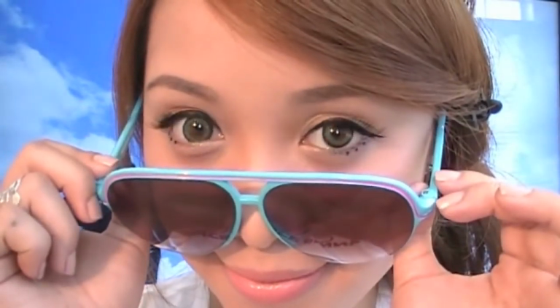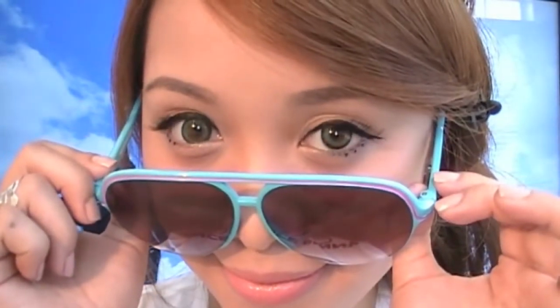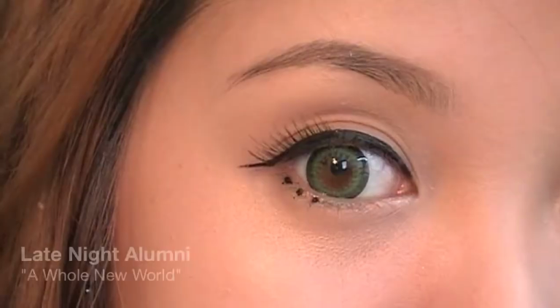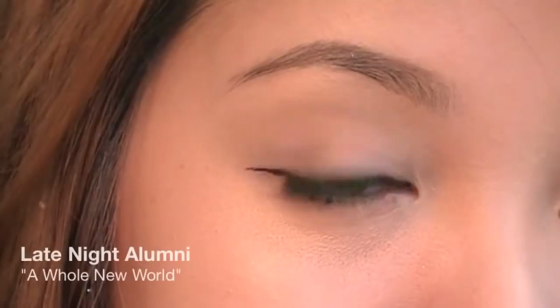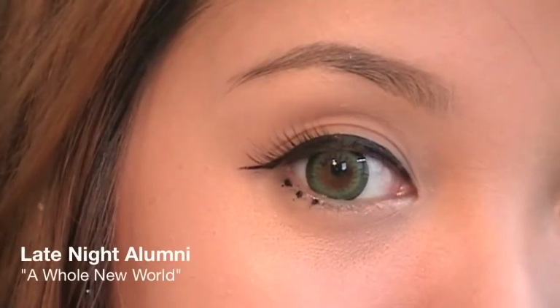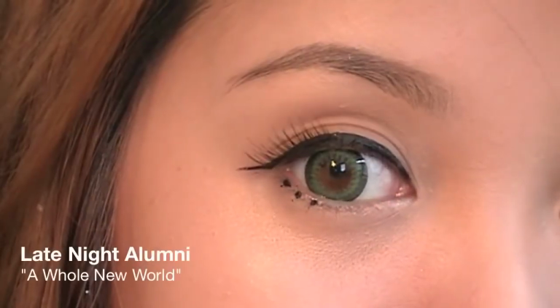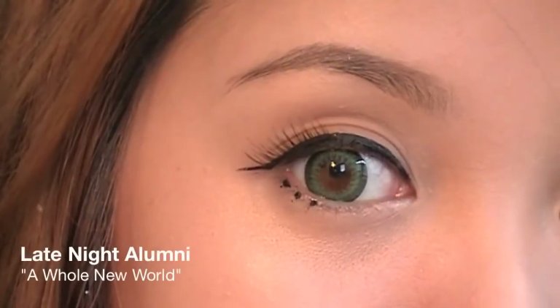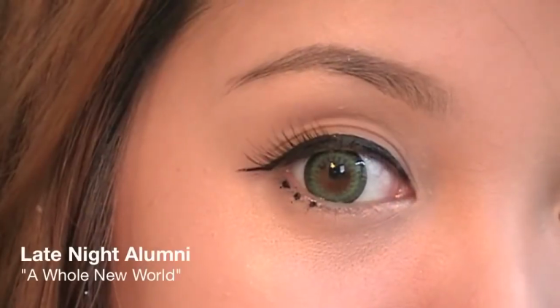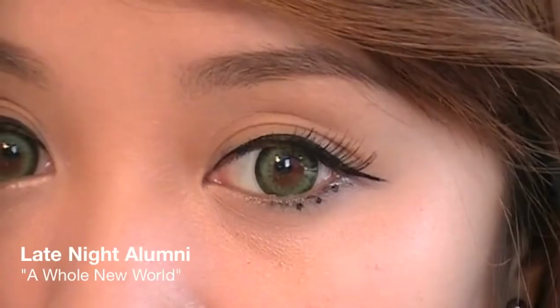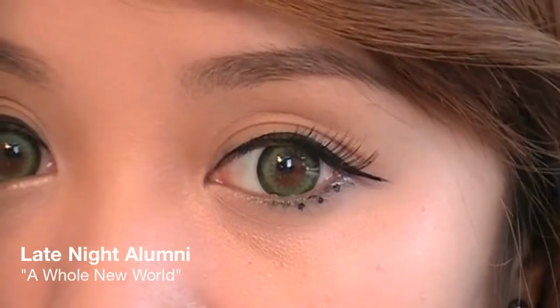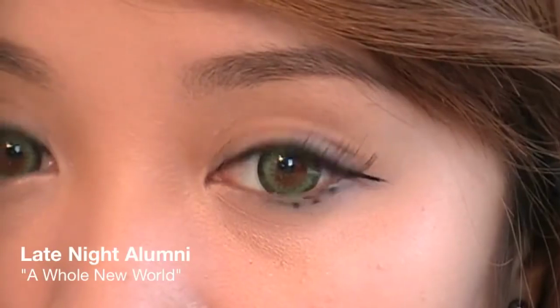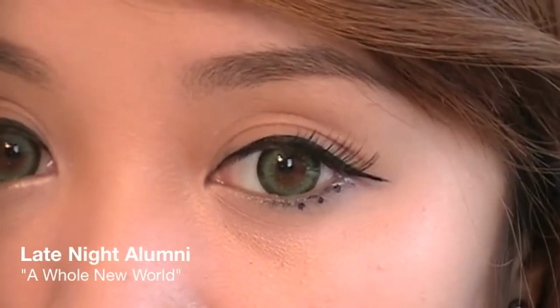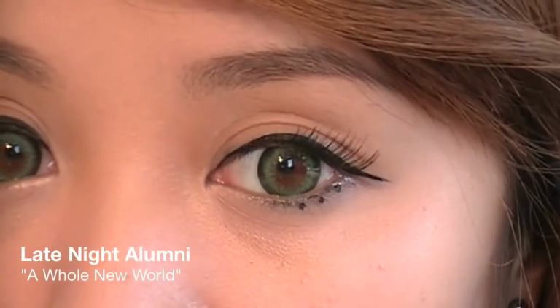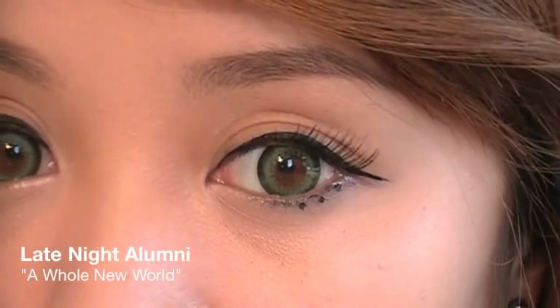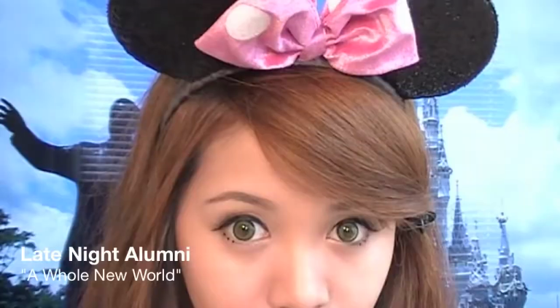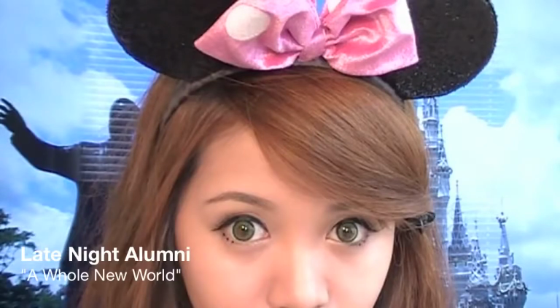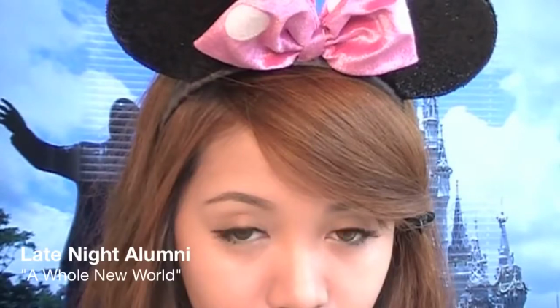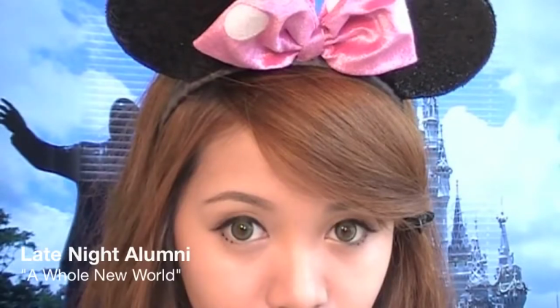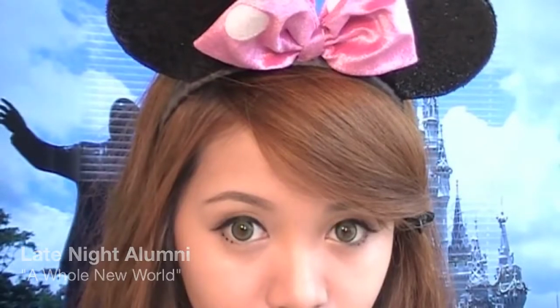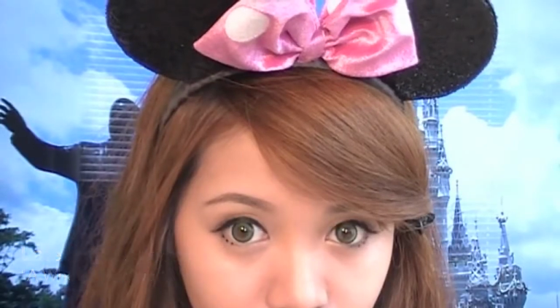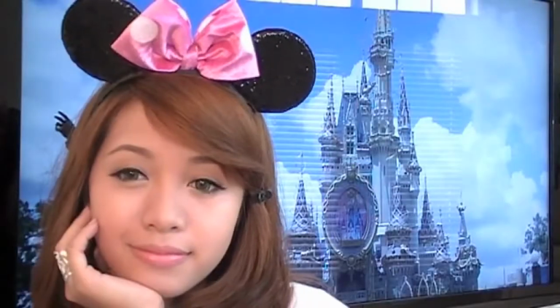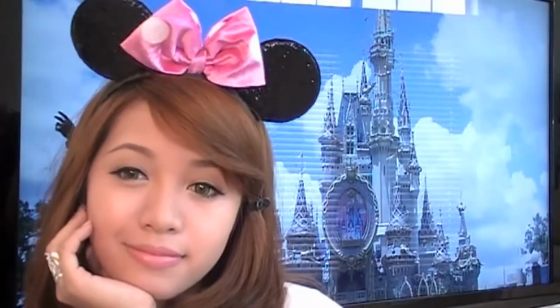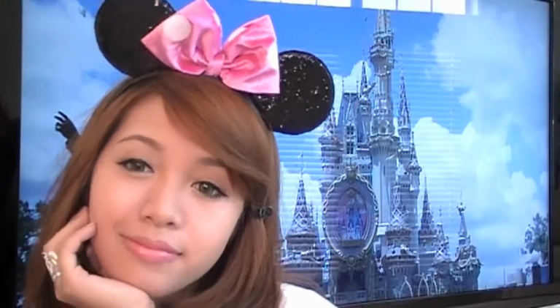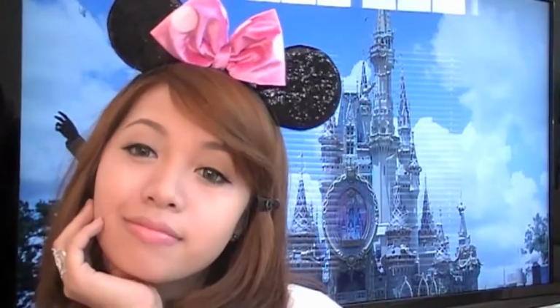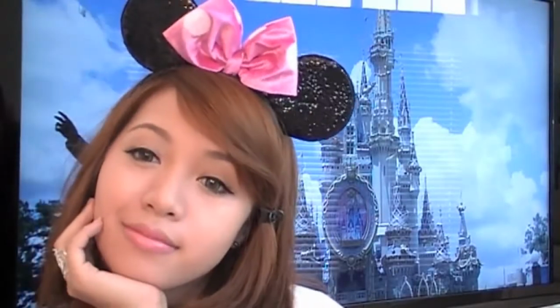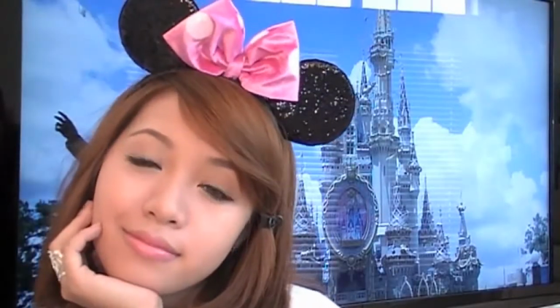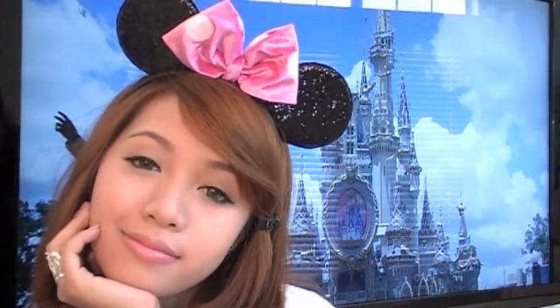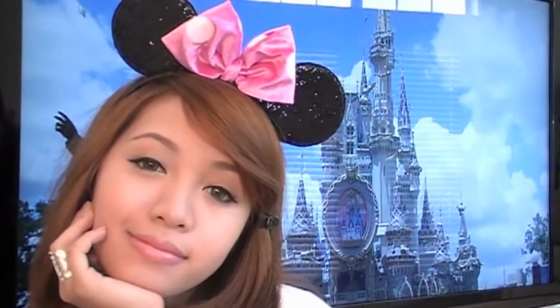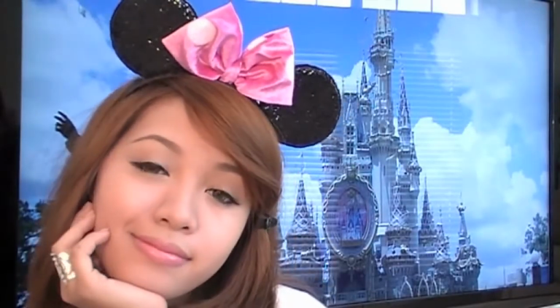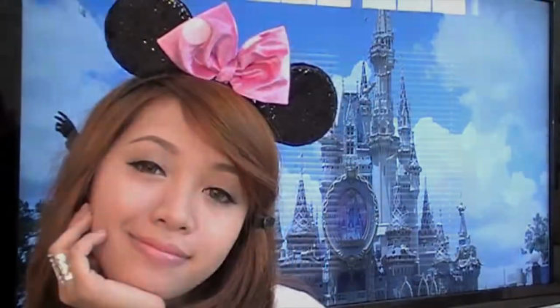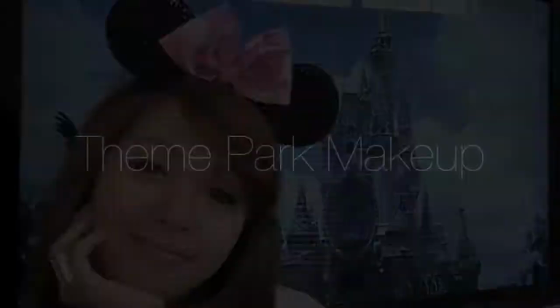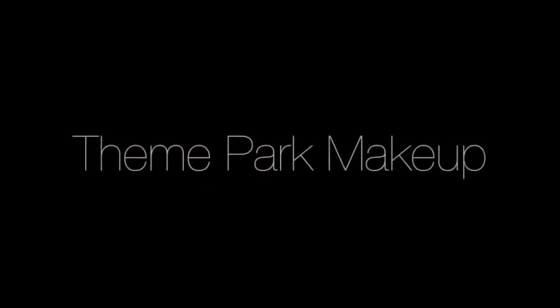It's that time of year to head out to your favorite theme parks. I was at Disney World in Orlando, Florida not too long ago and was inspired to create this tutorial.